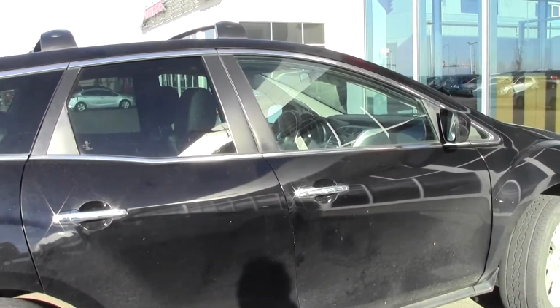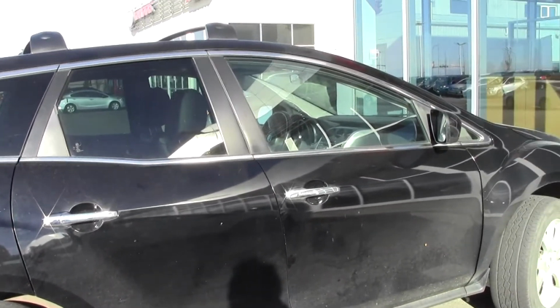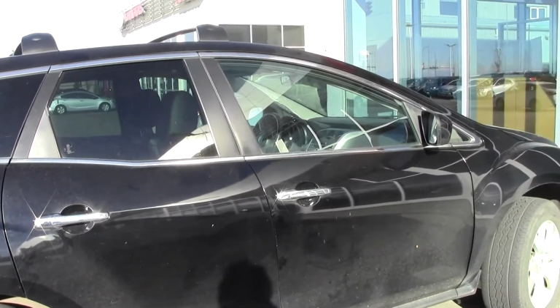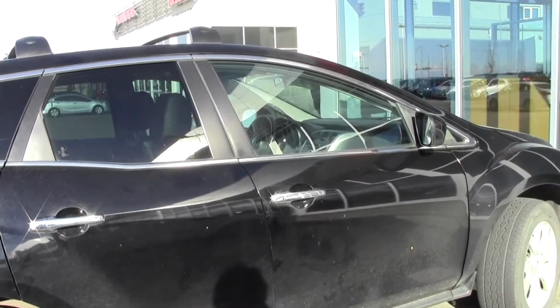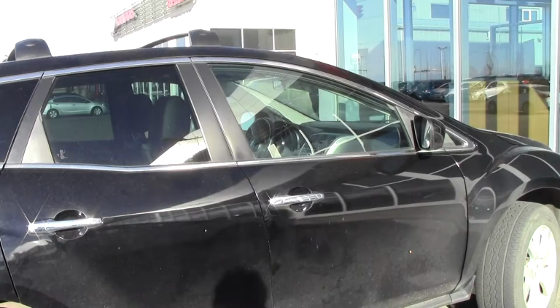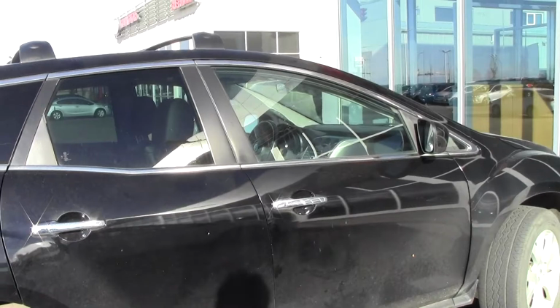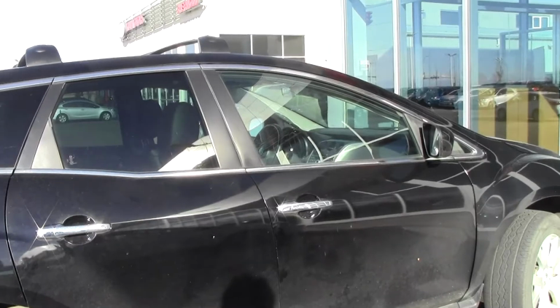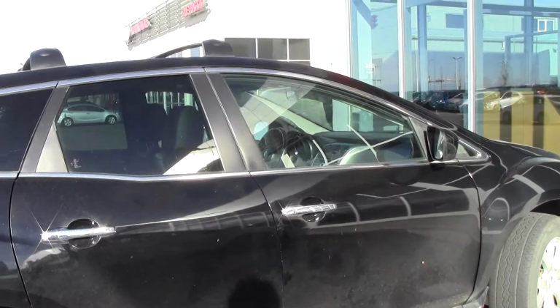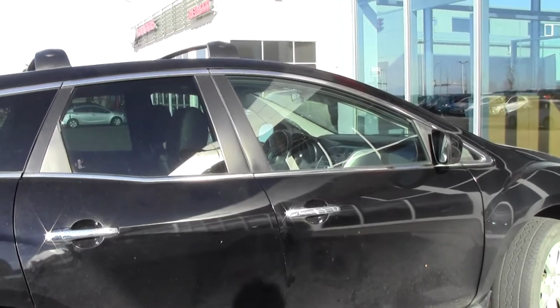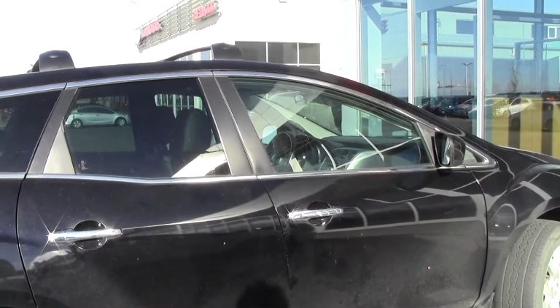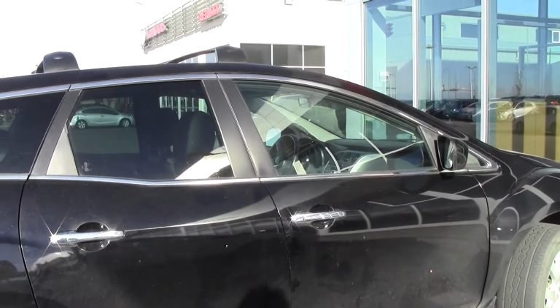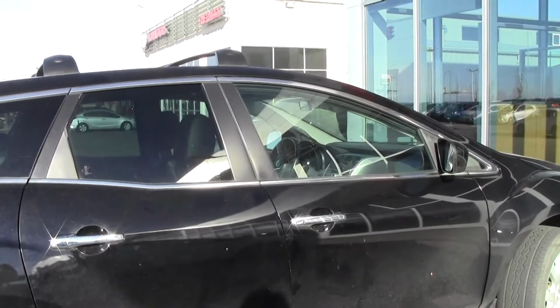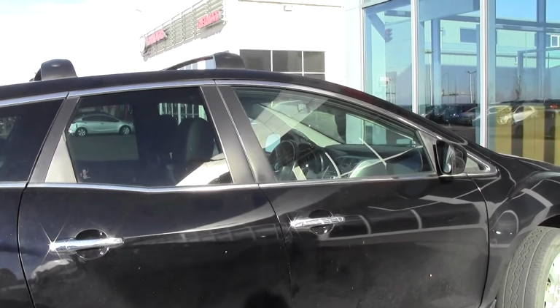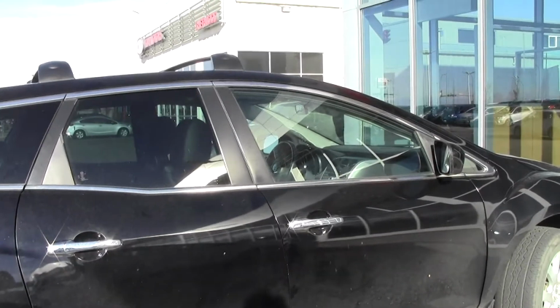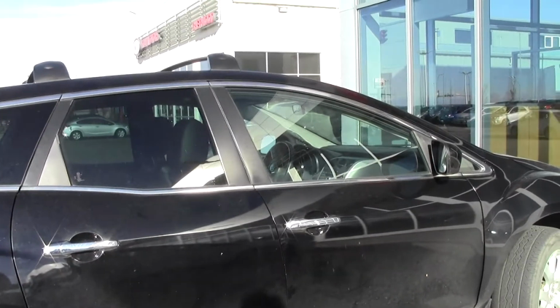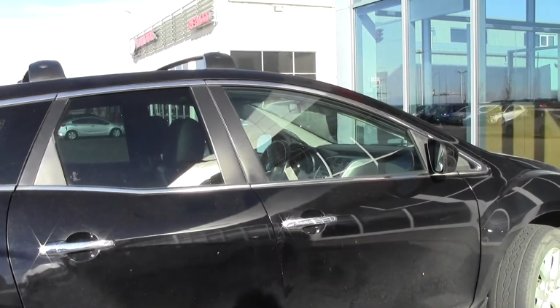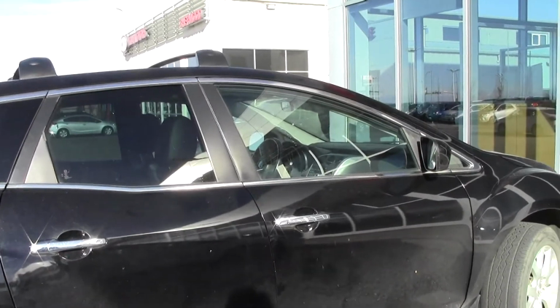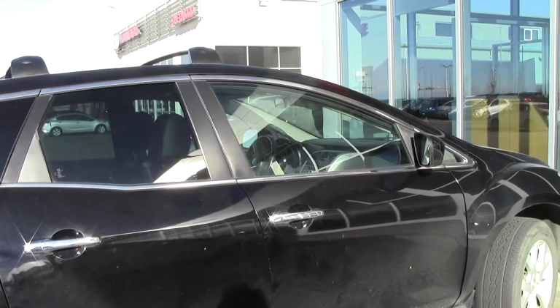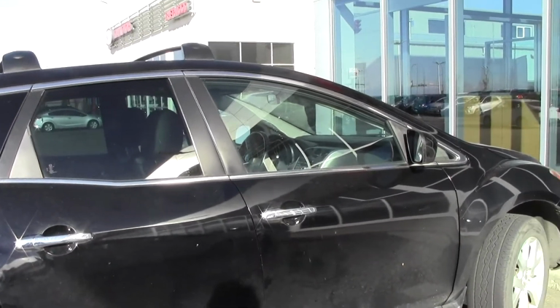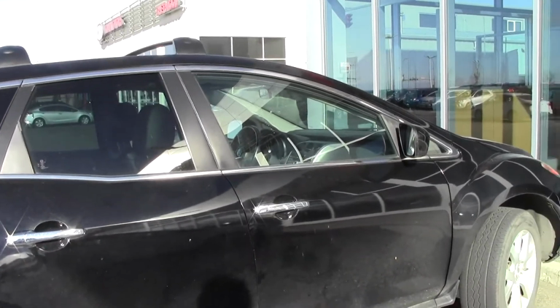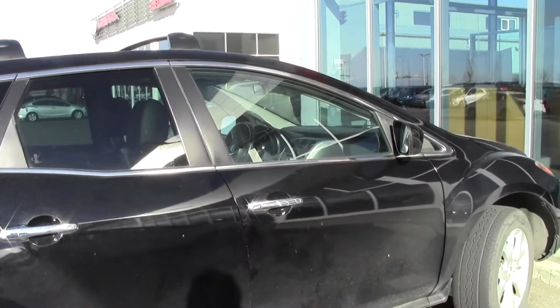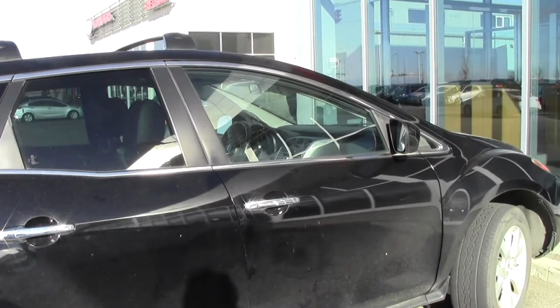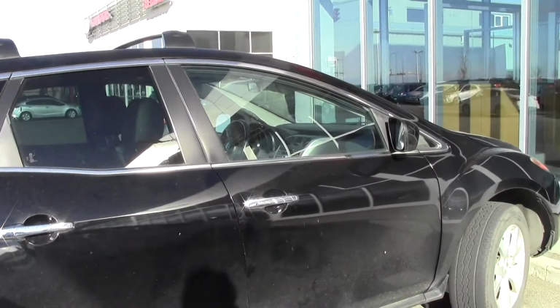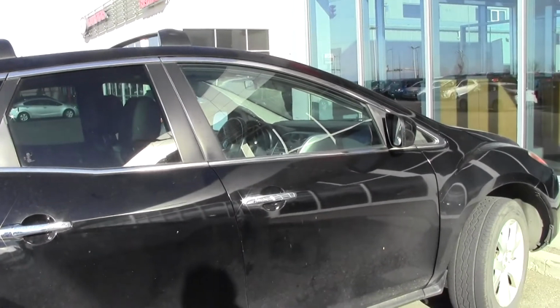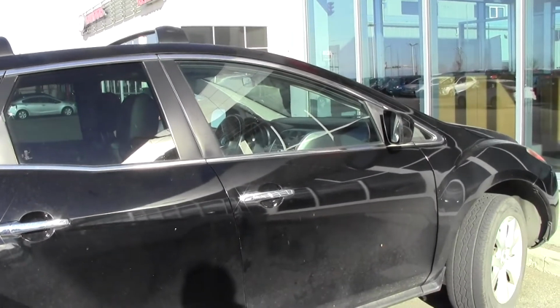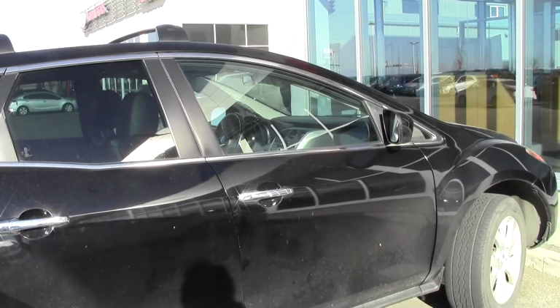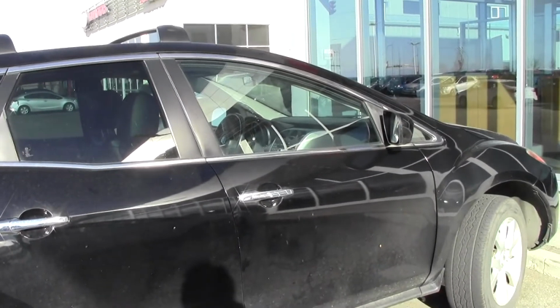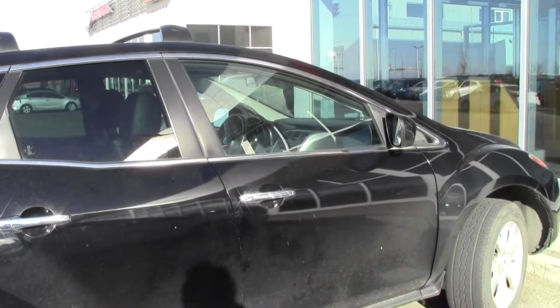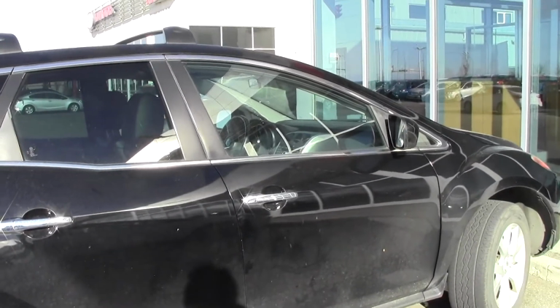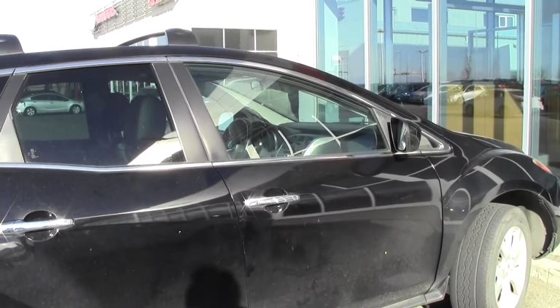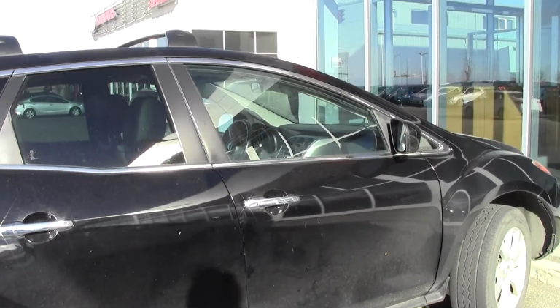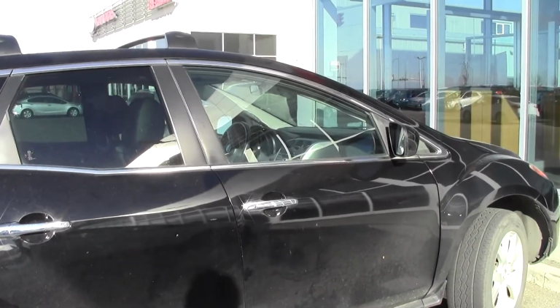Alrighty, and again, it's Danny at Sherwood Nissan — talk to you soon guys. Bye now.